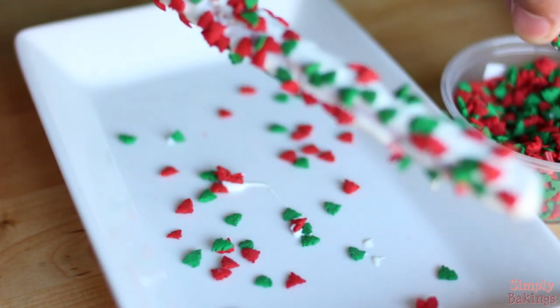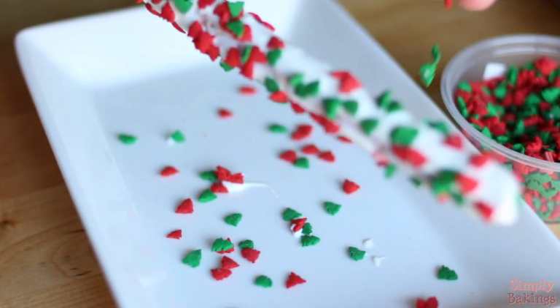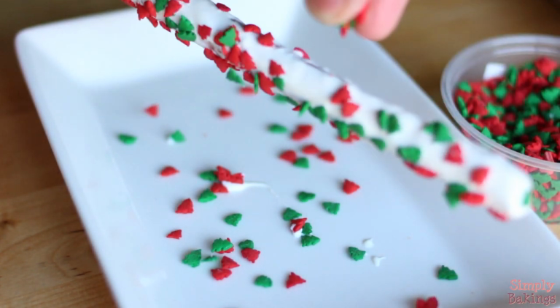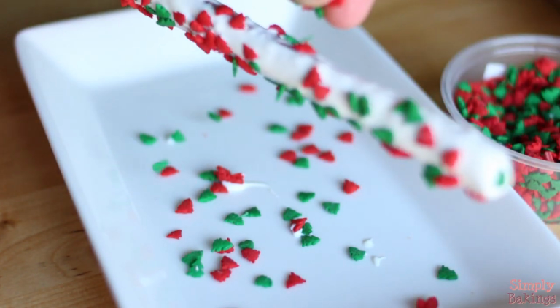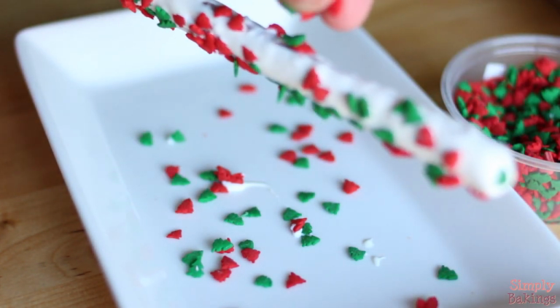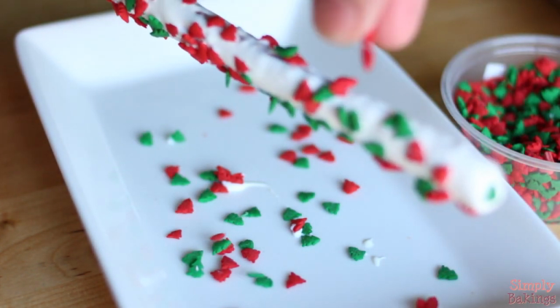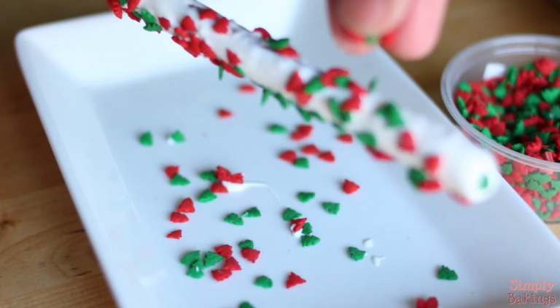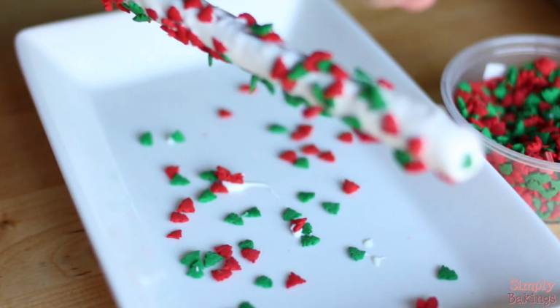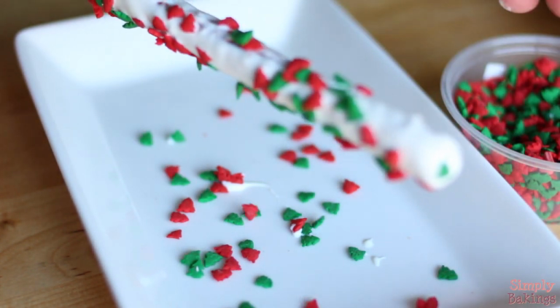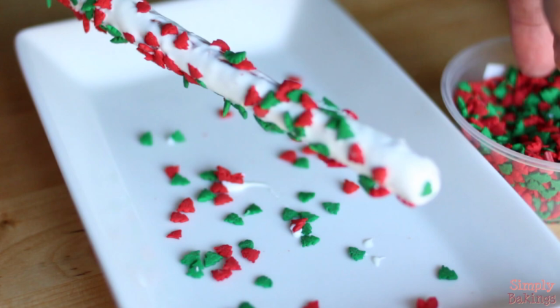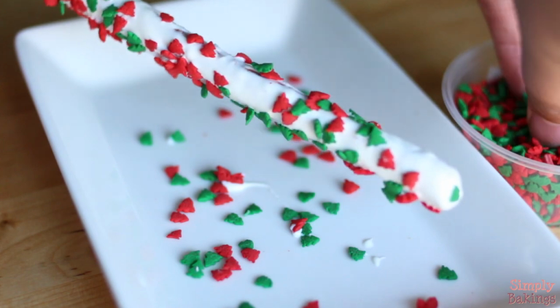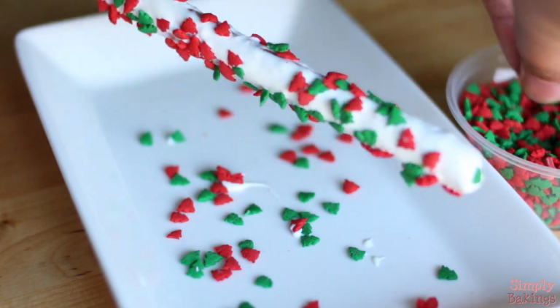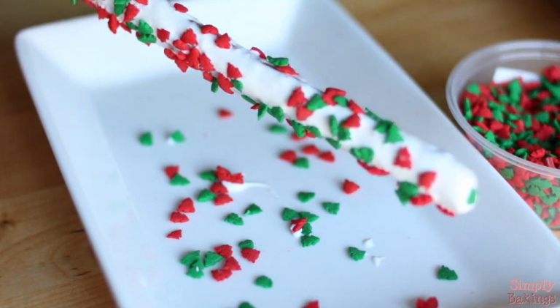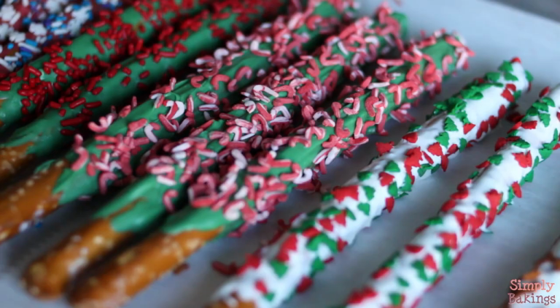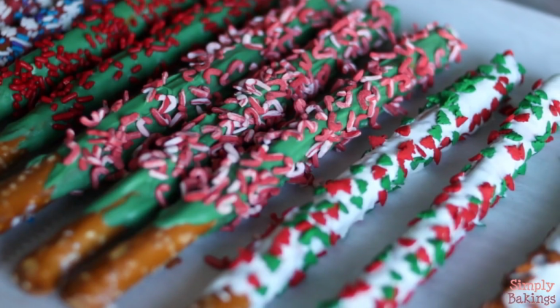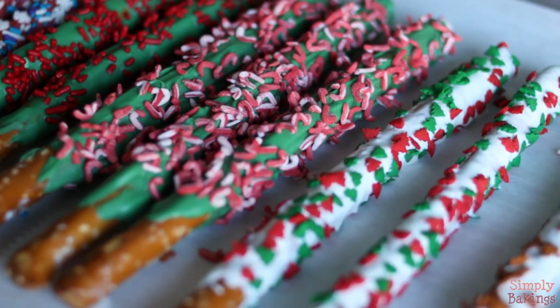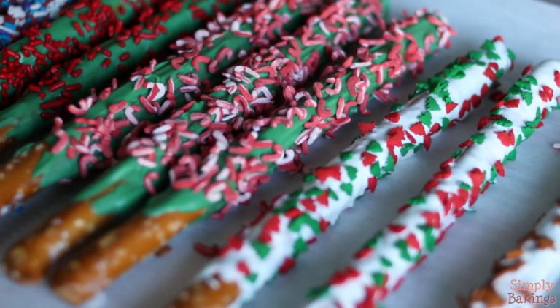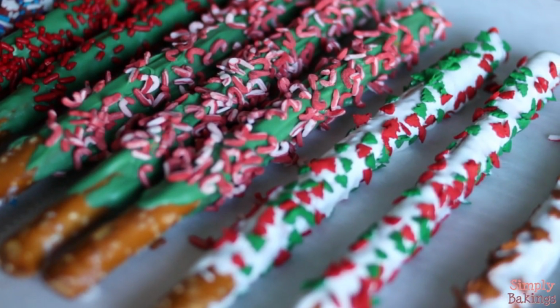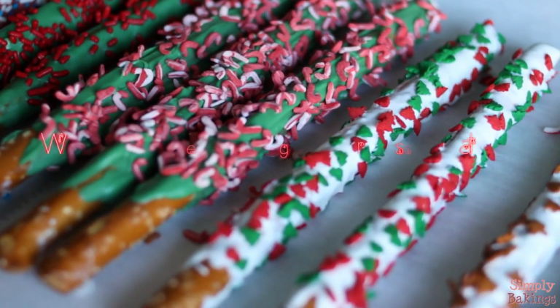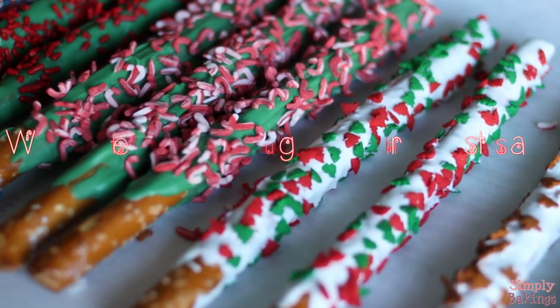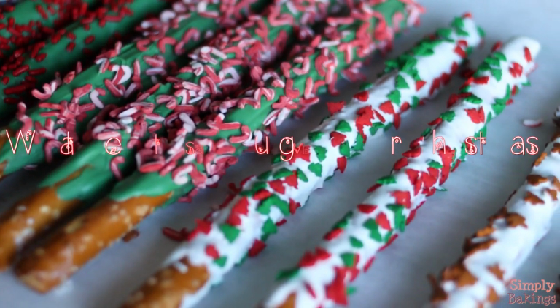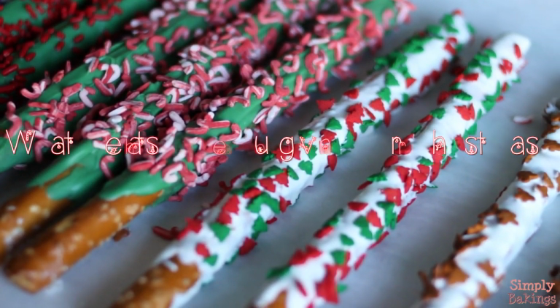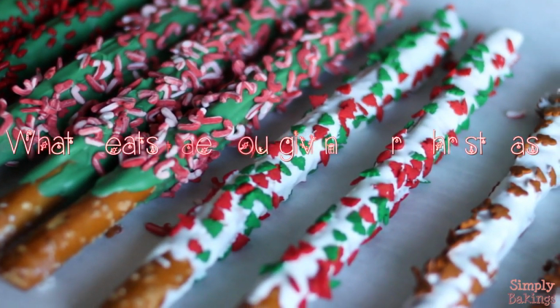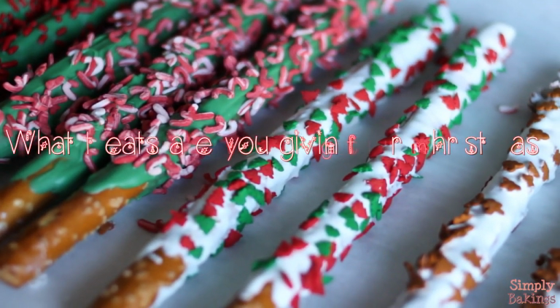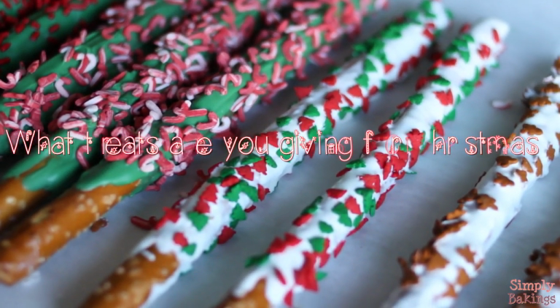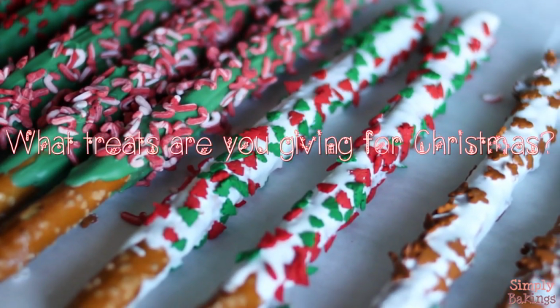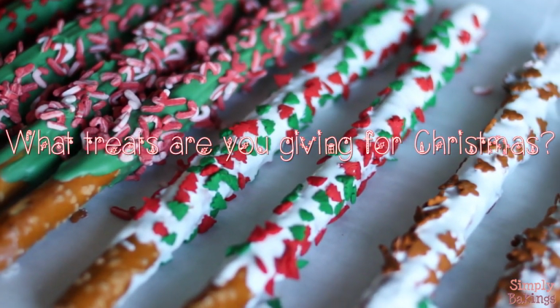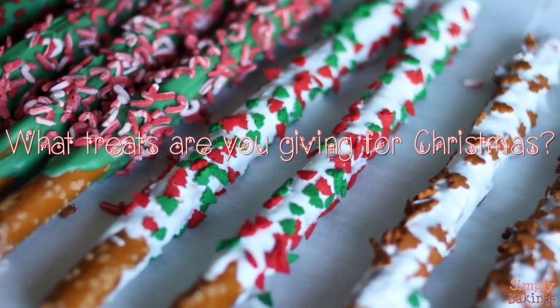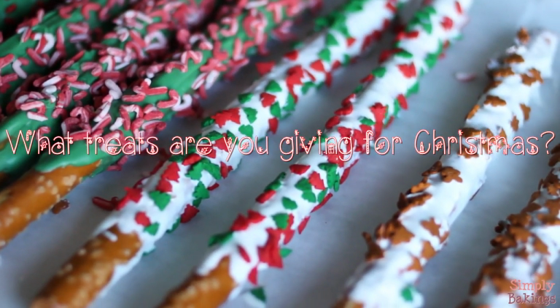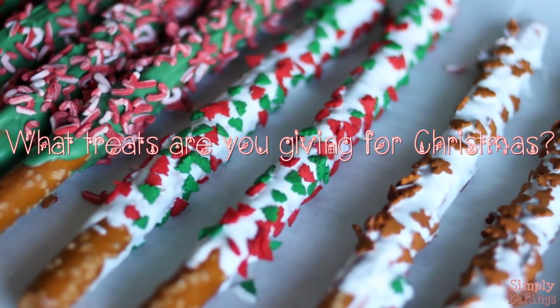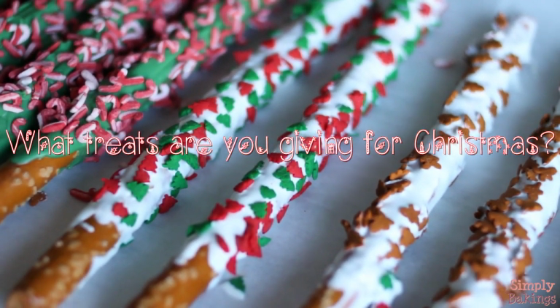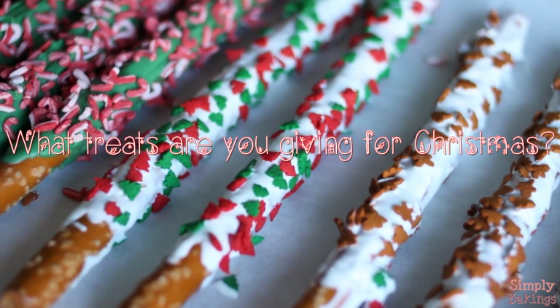But really, it just took you less than 10 minutes! So let me know what you're going to be giving for Christmas by commenting below.